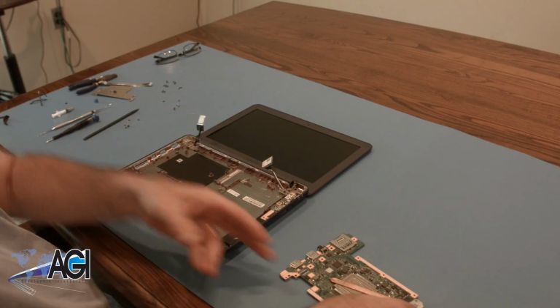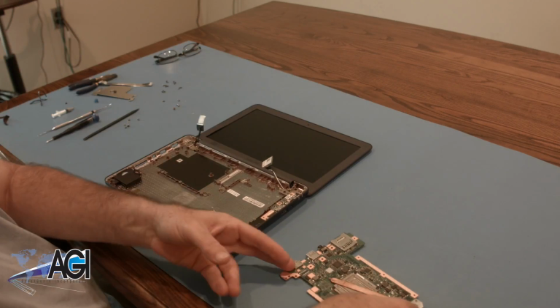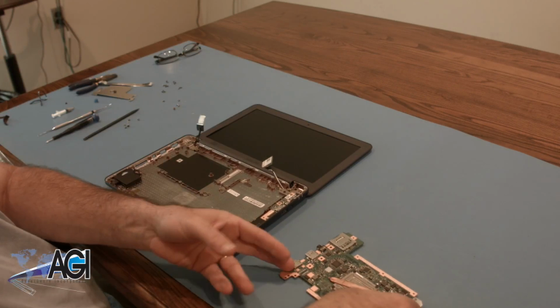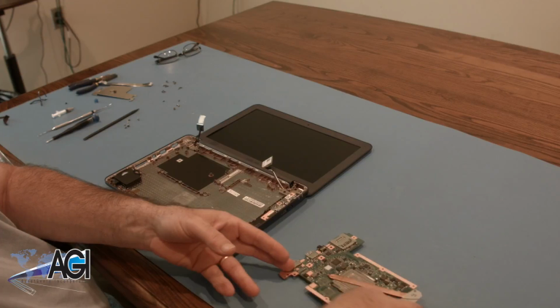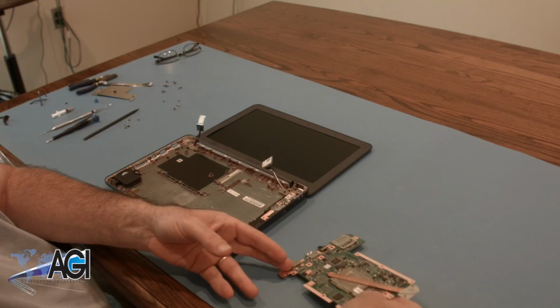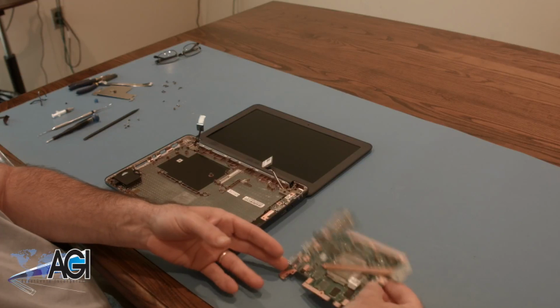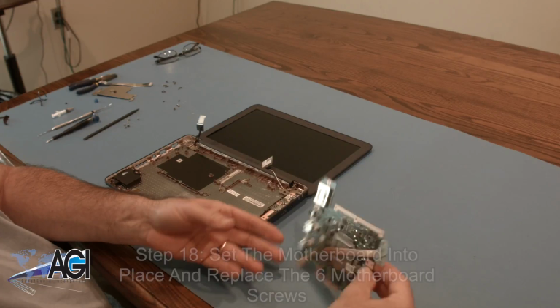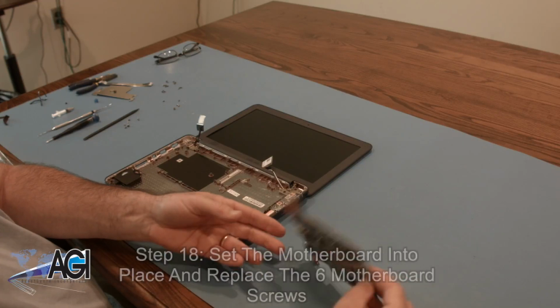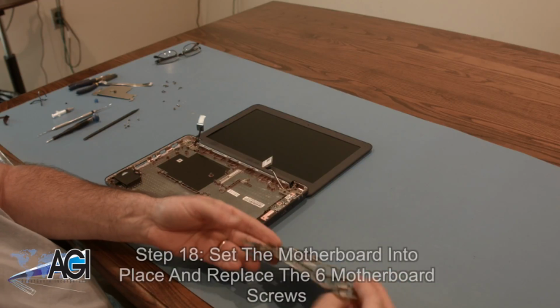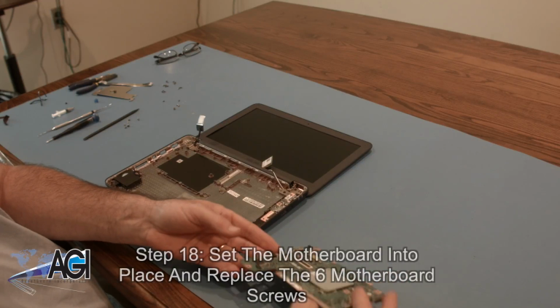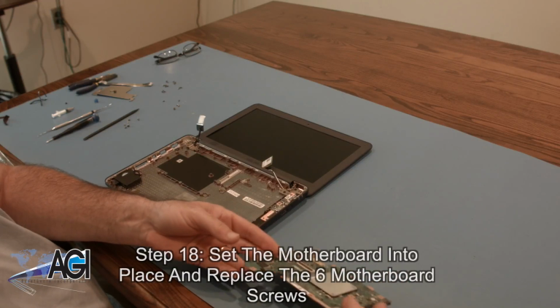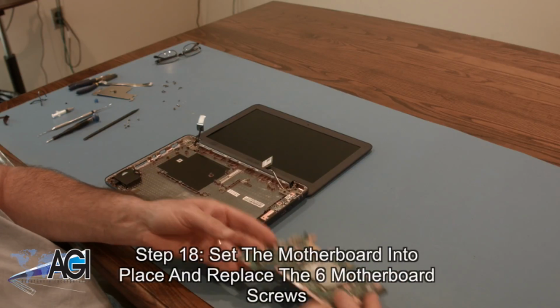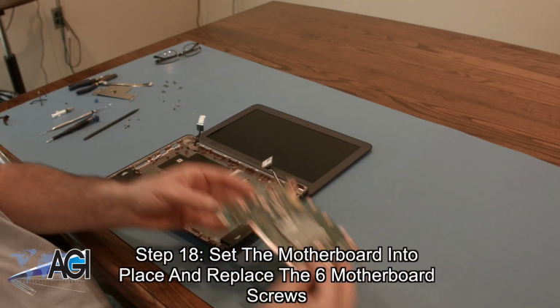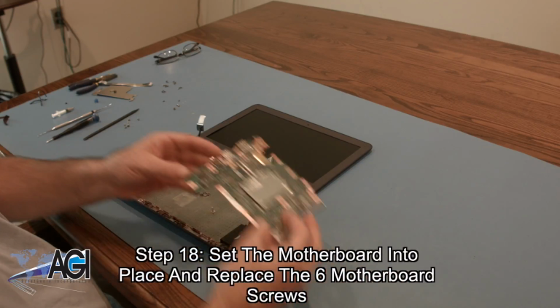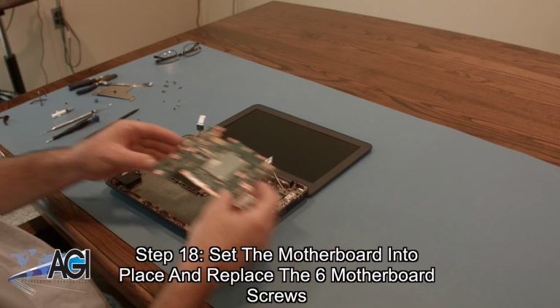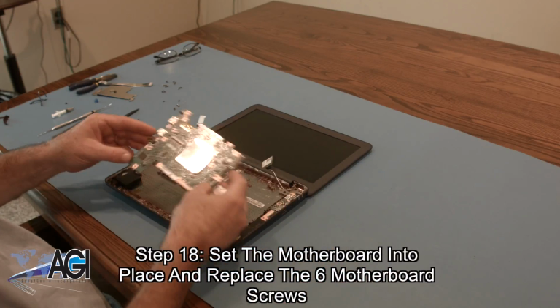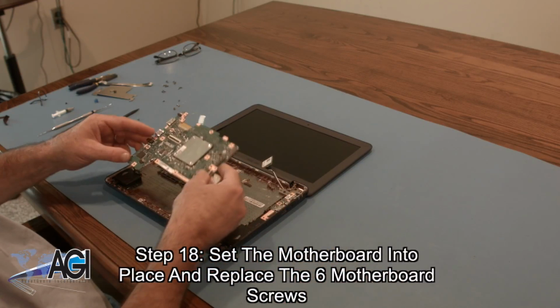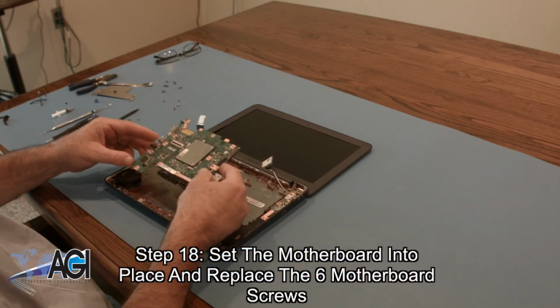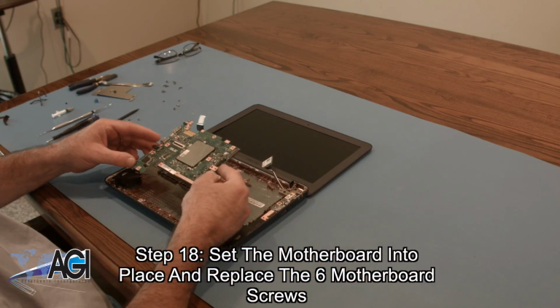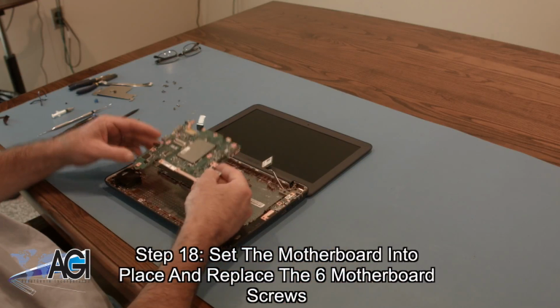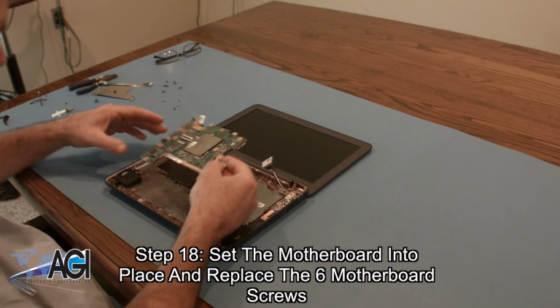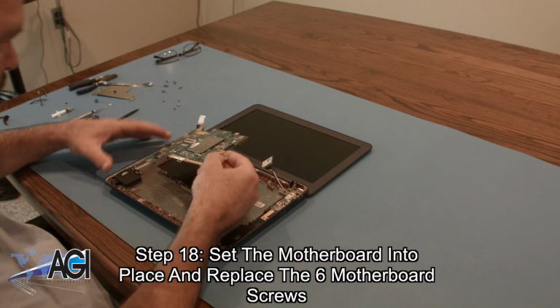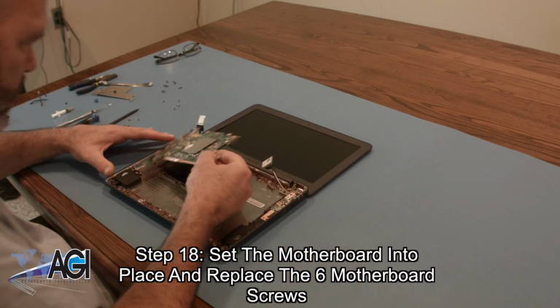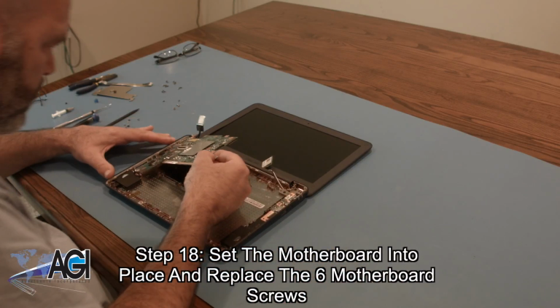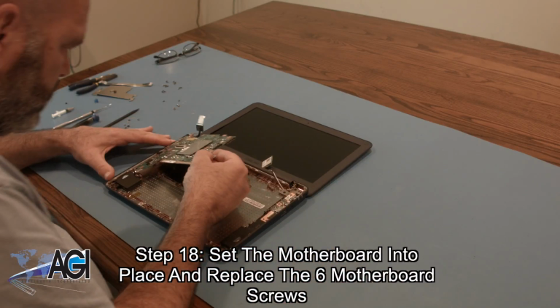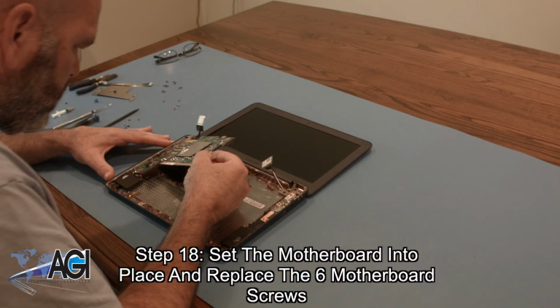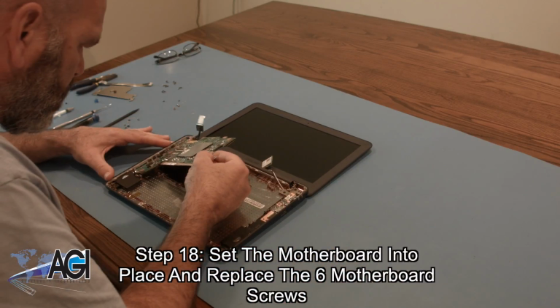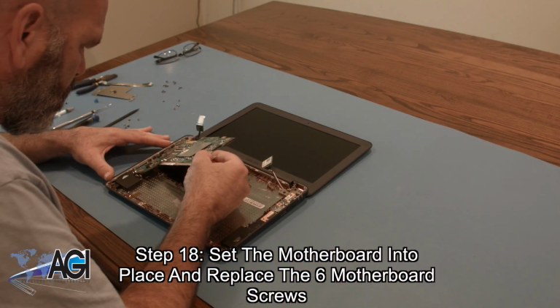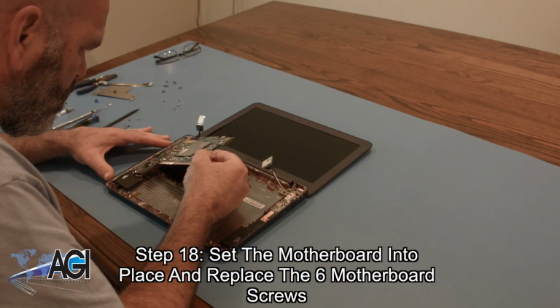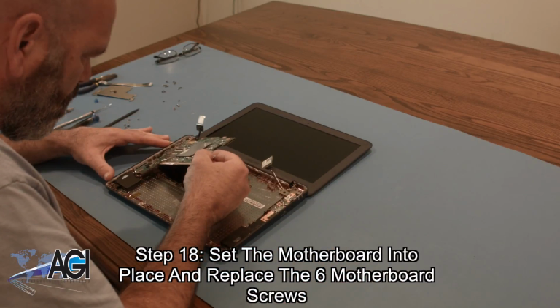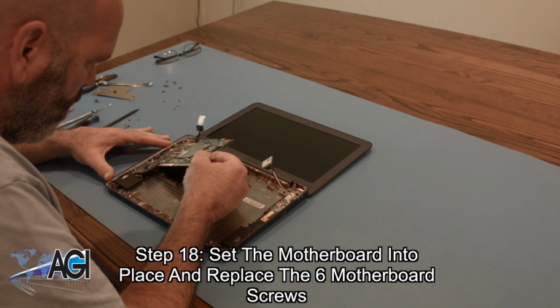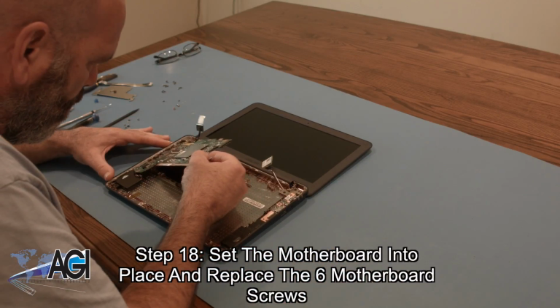Next, you will set the motherboard into place and replace the six motherboard screws.